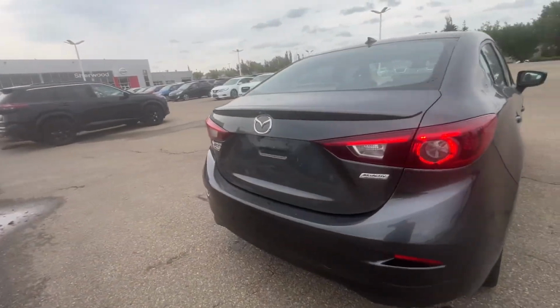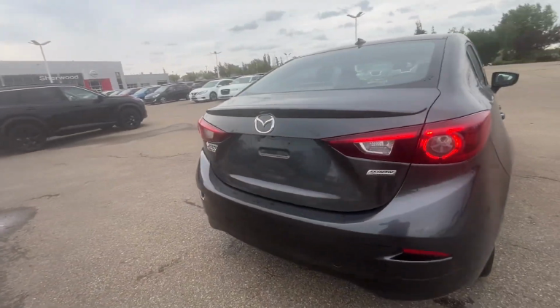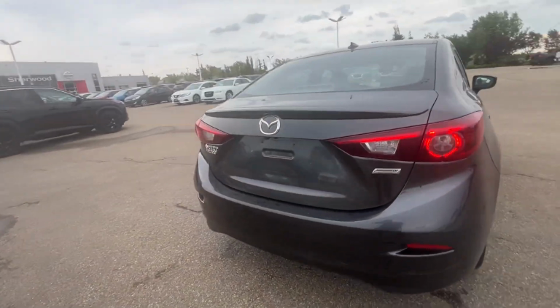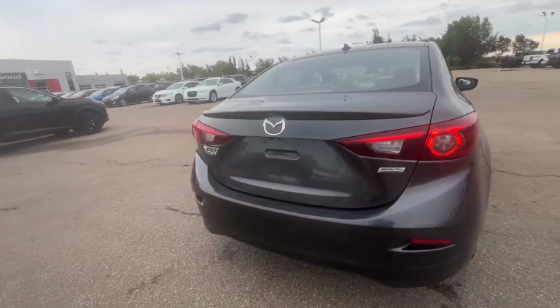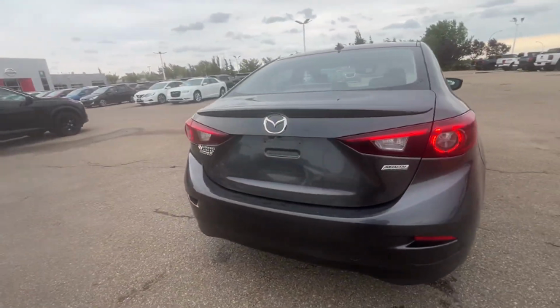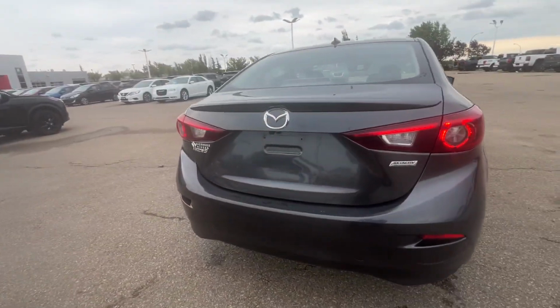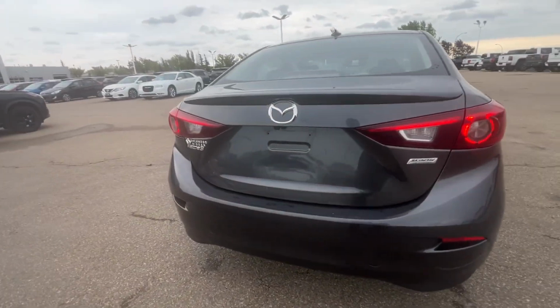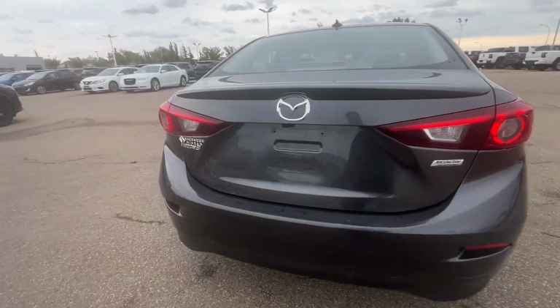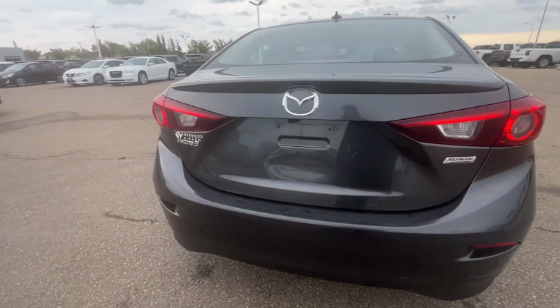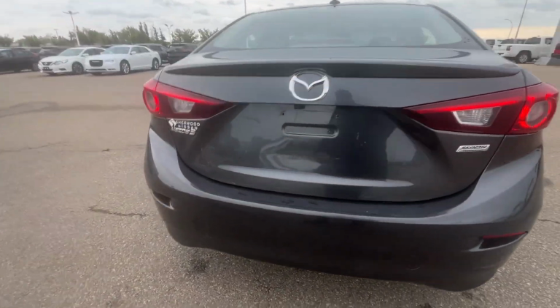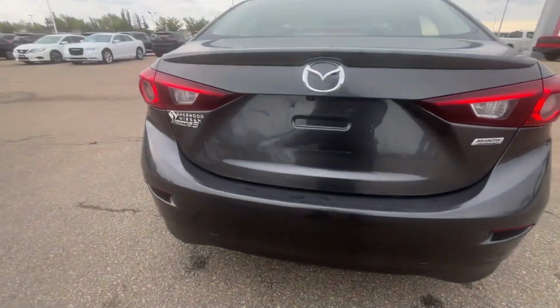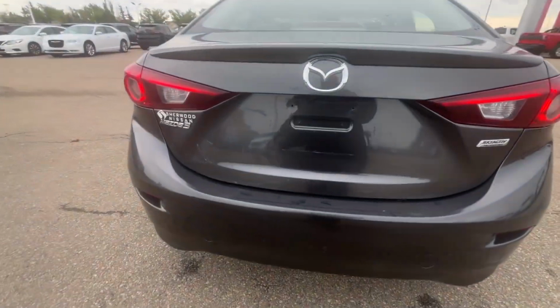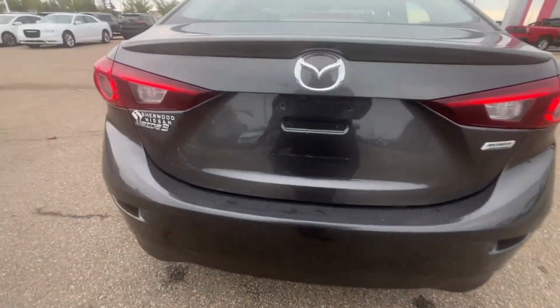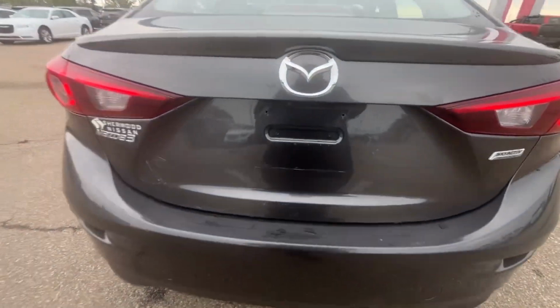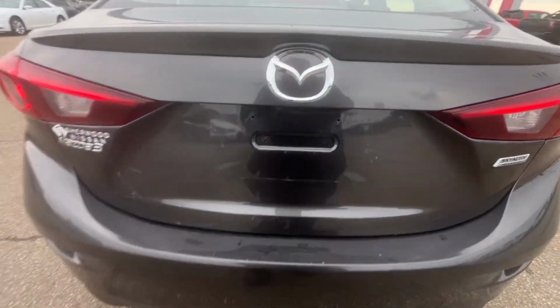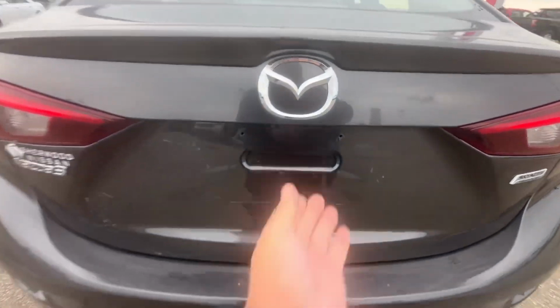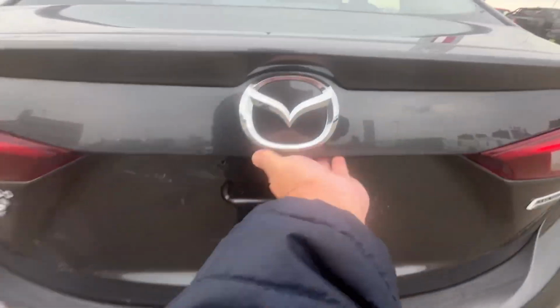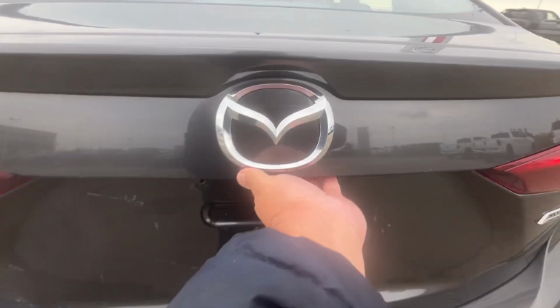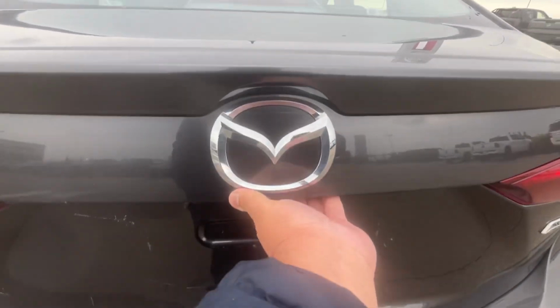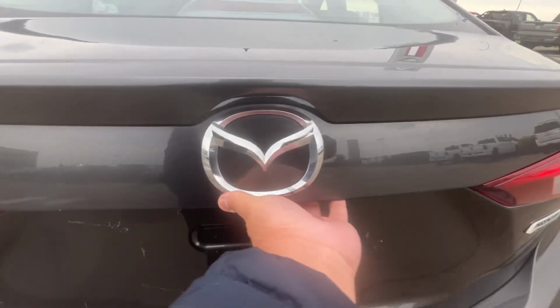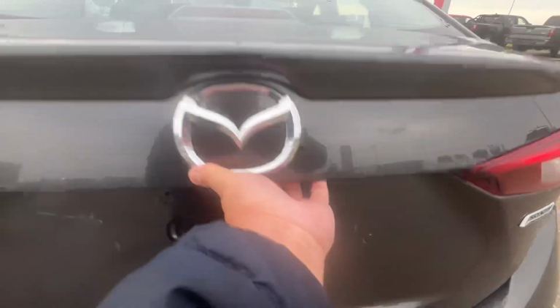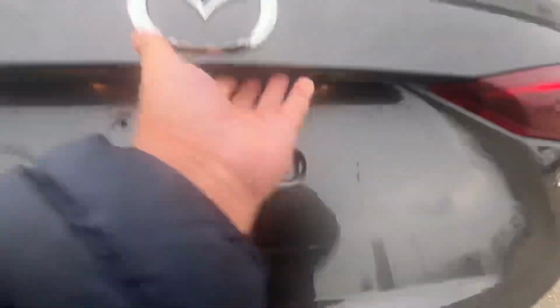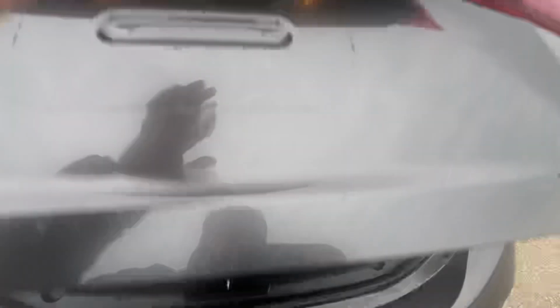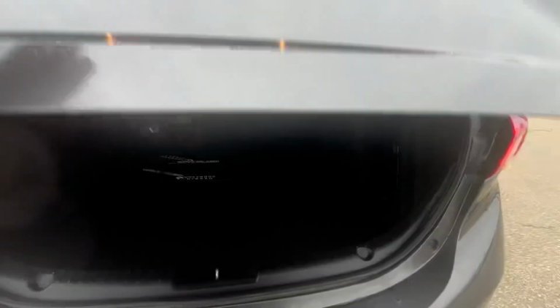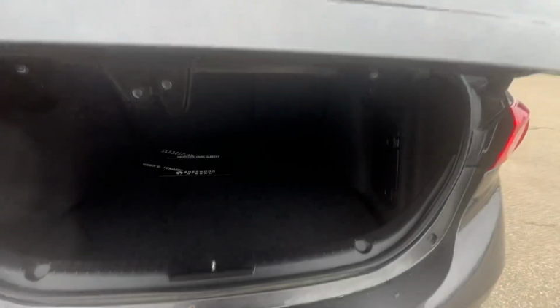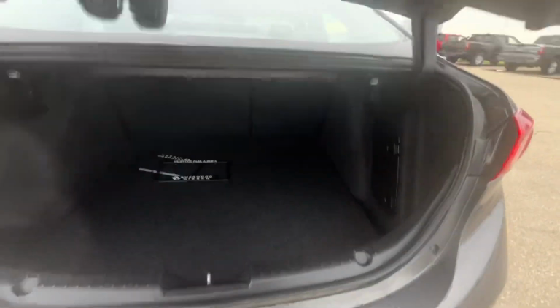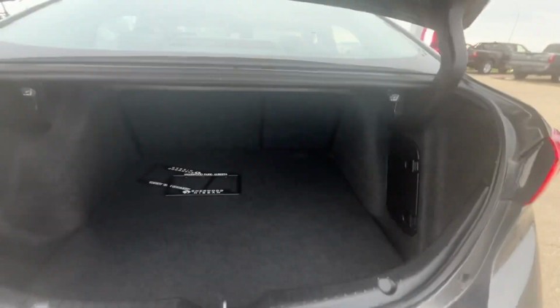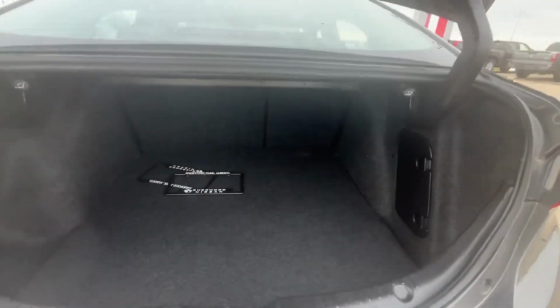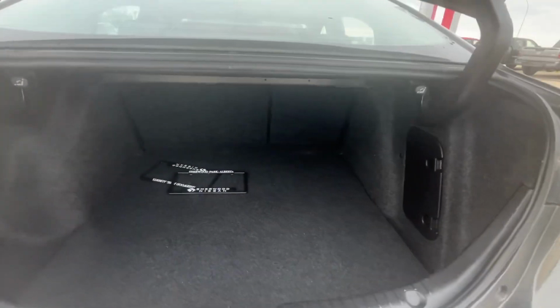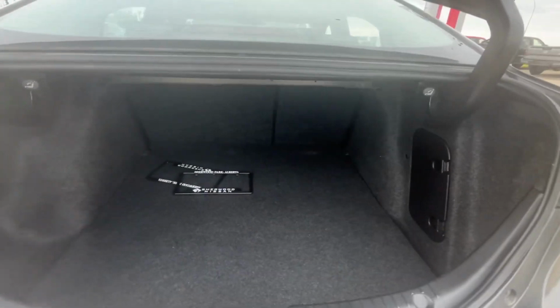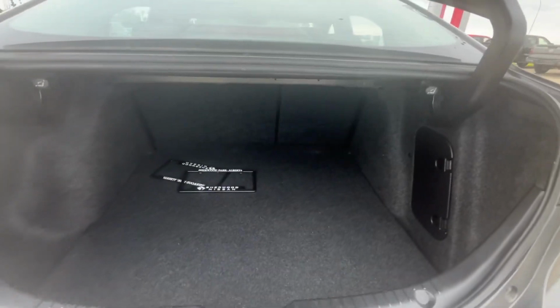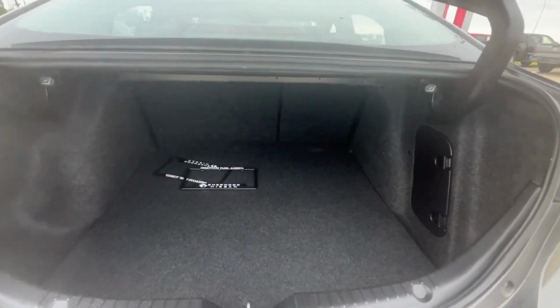Here we go for the rear — comes with the backup camera and a nice cargo trunk.